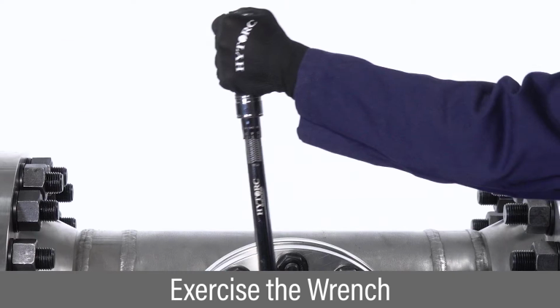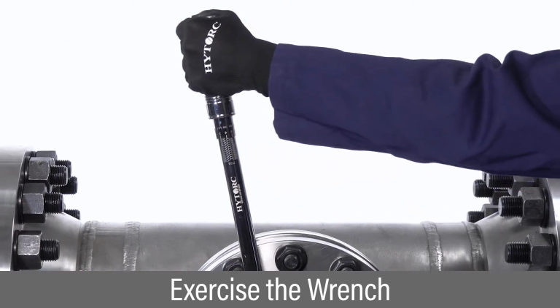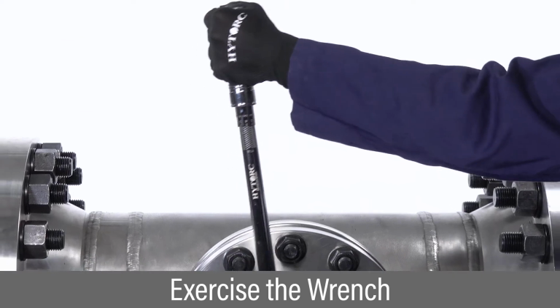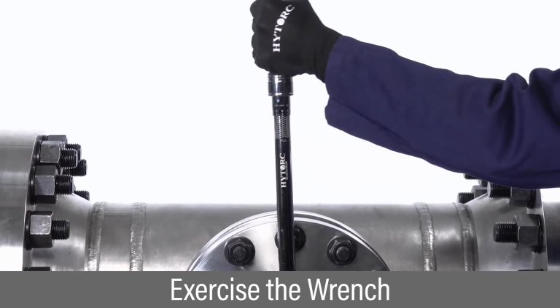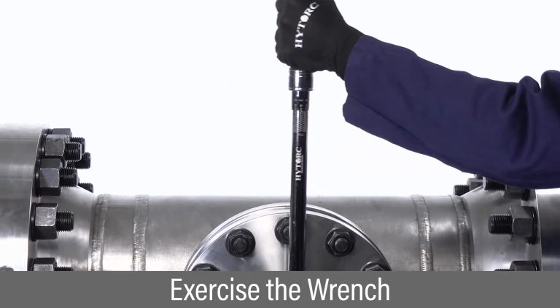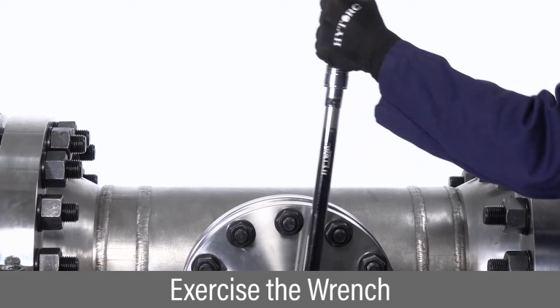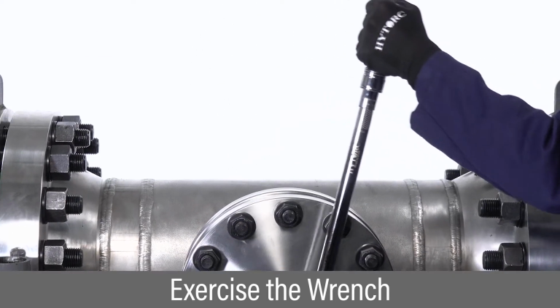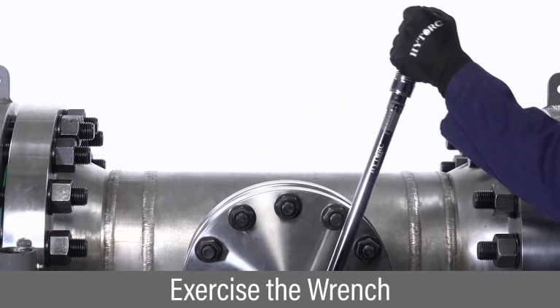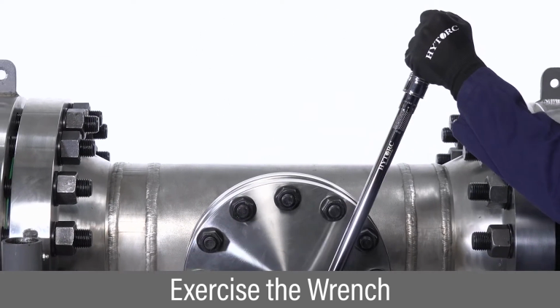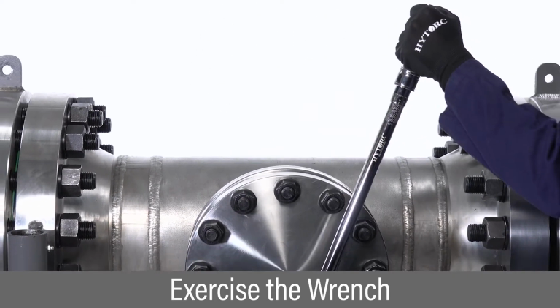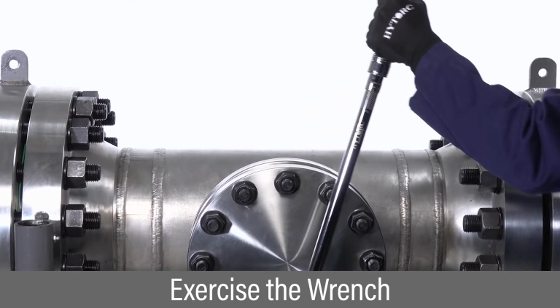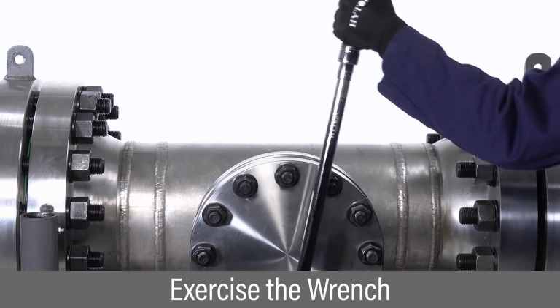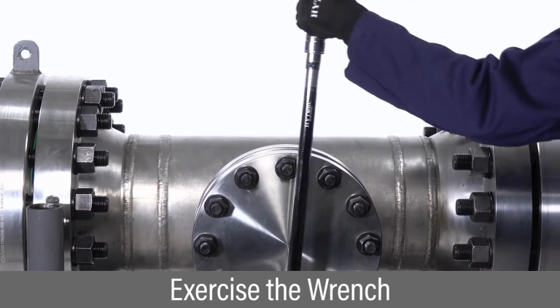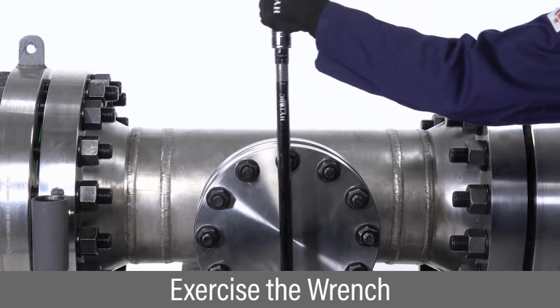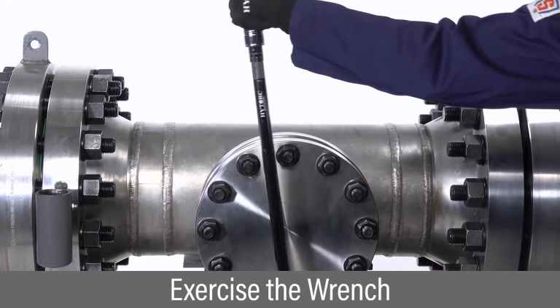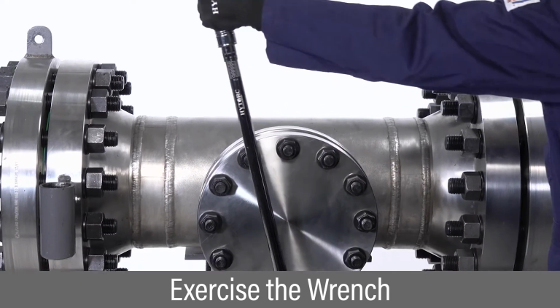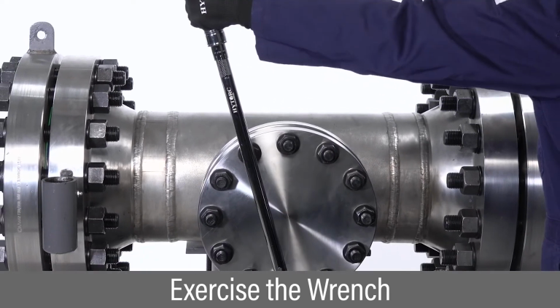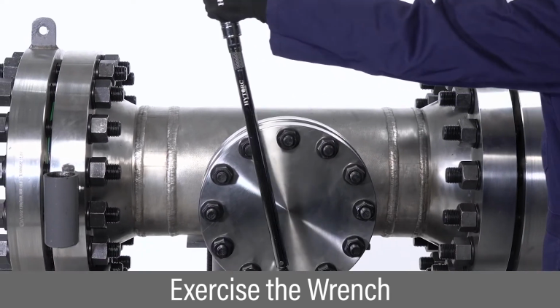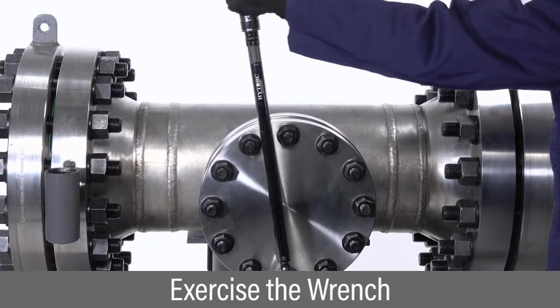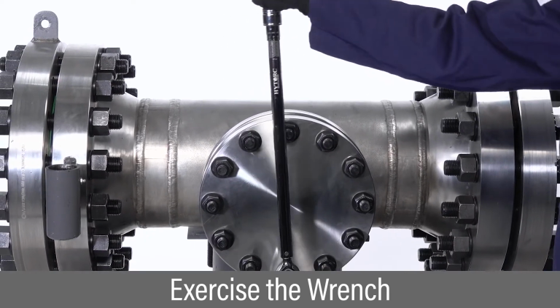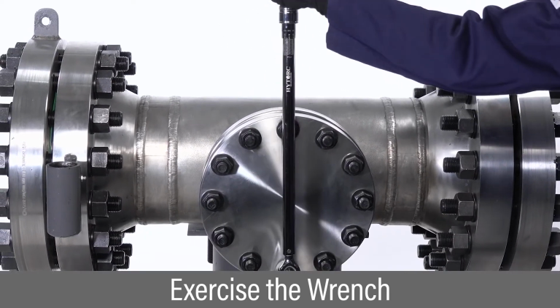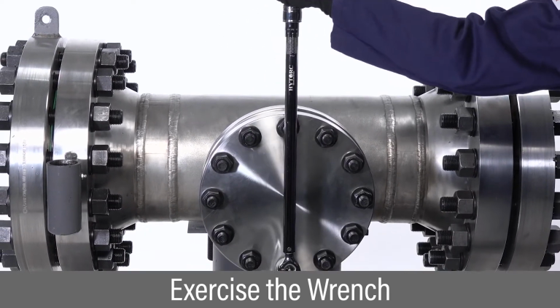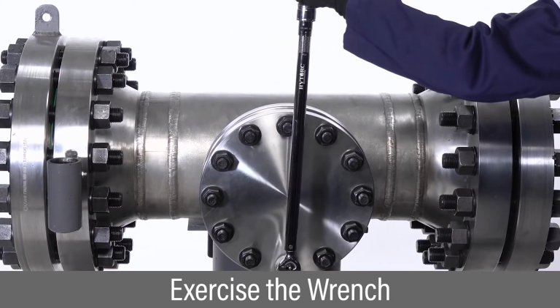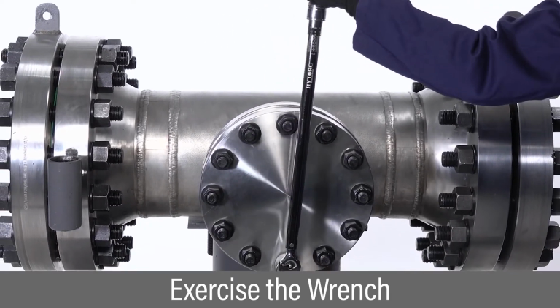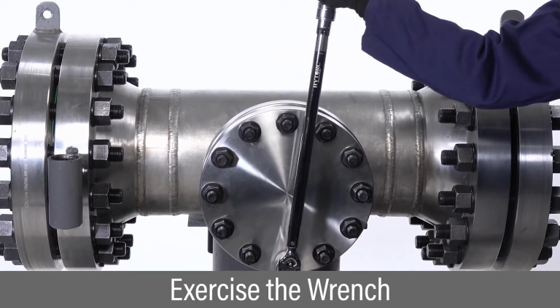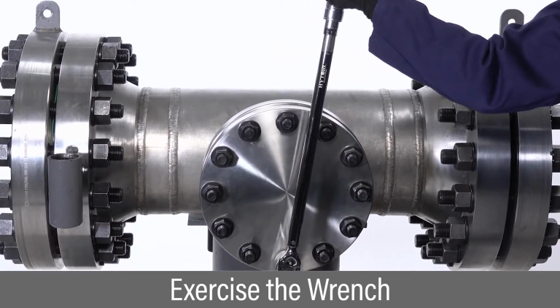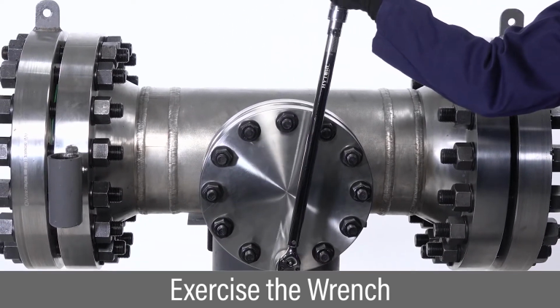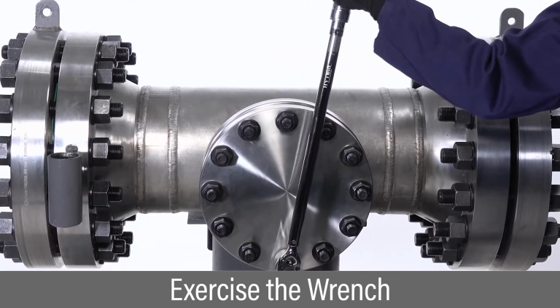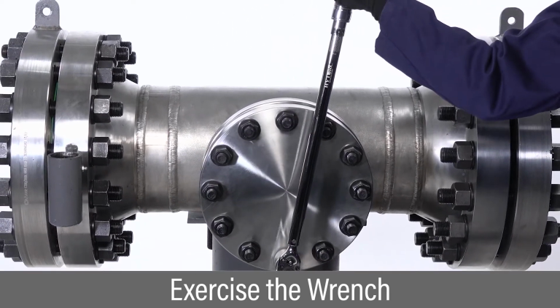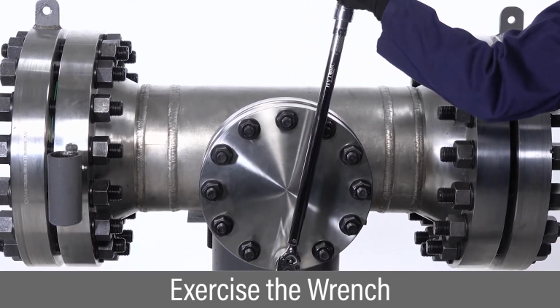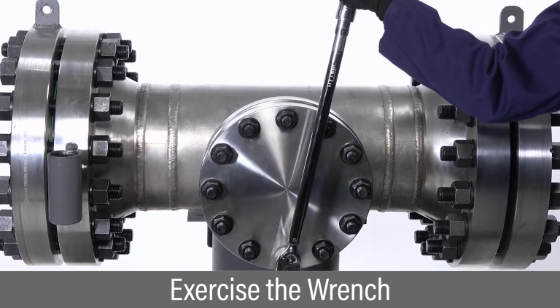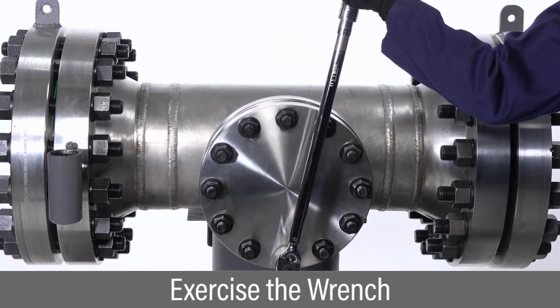Before beginning, exercise the wrench across the torque range of the tool on a bolt several times in both directions.